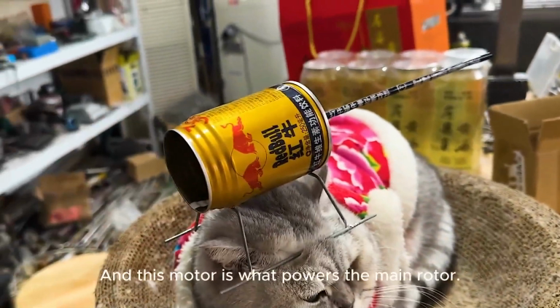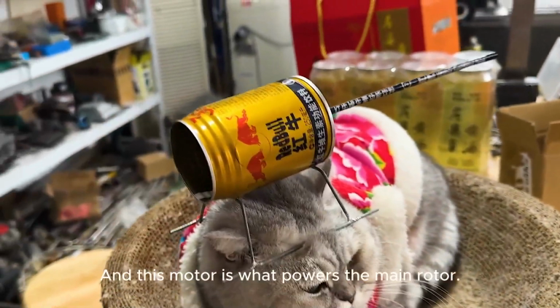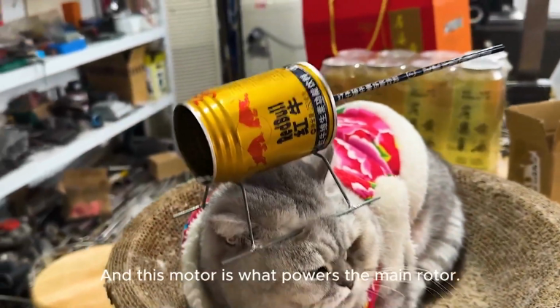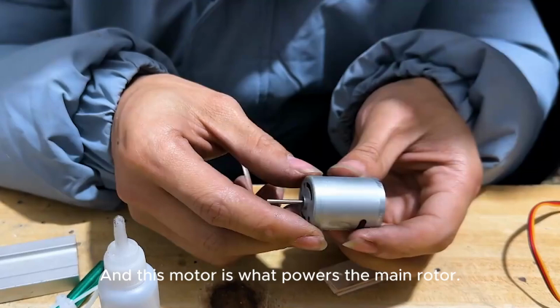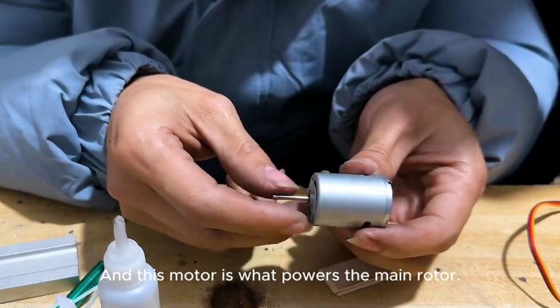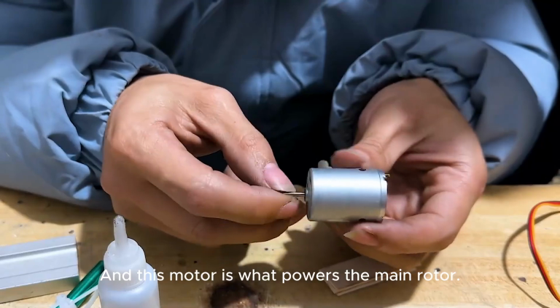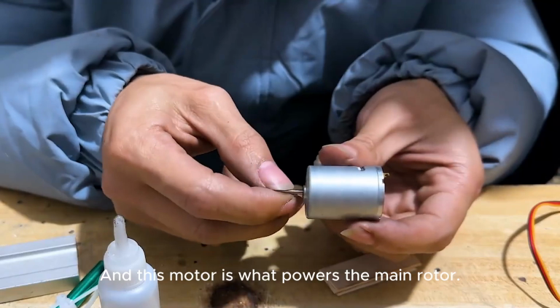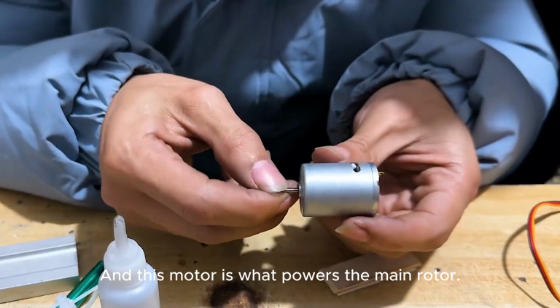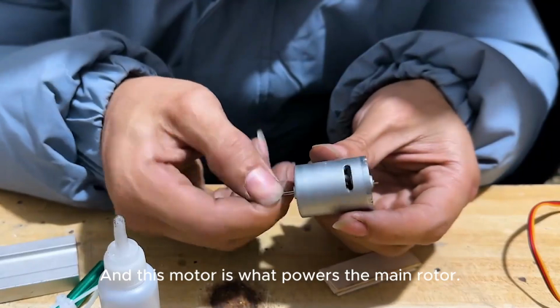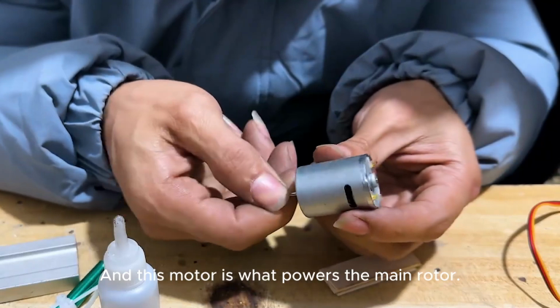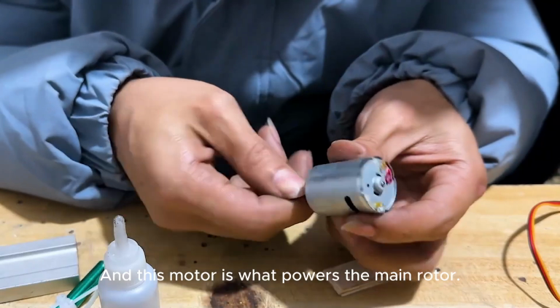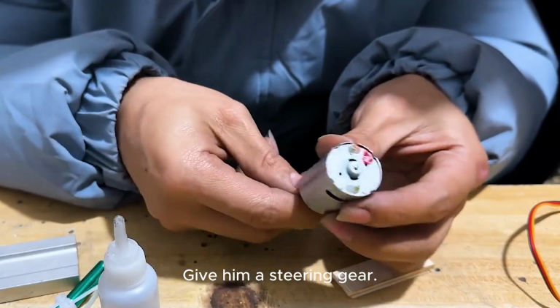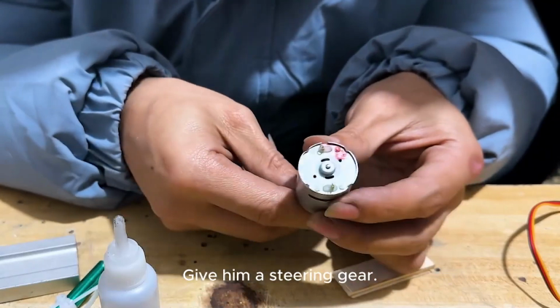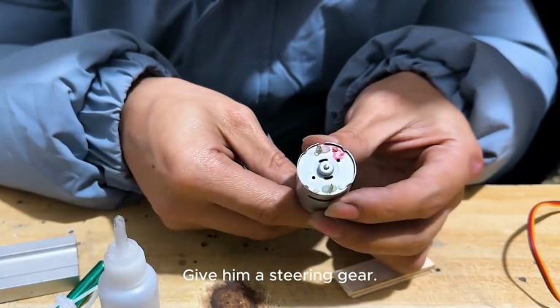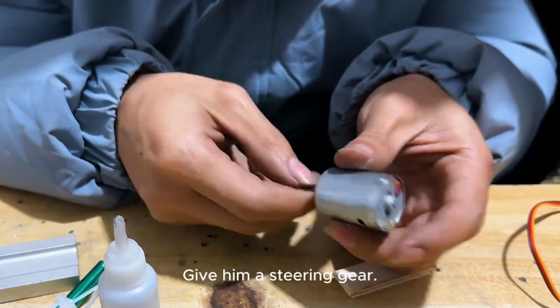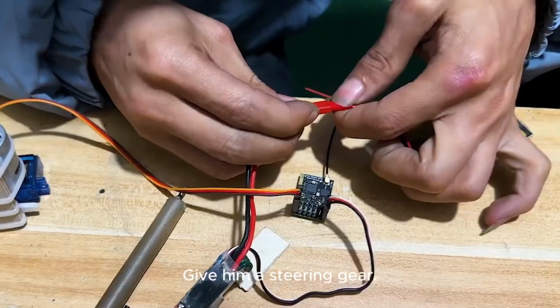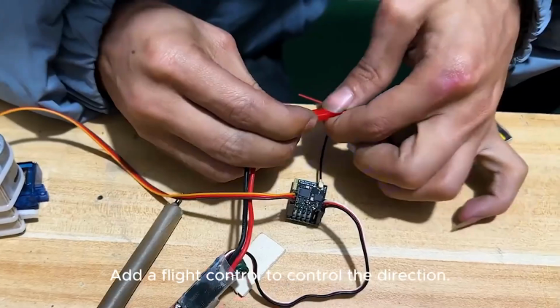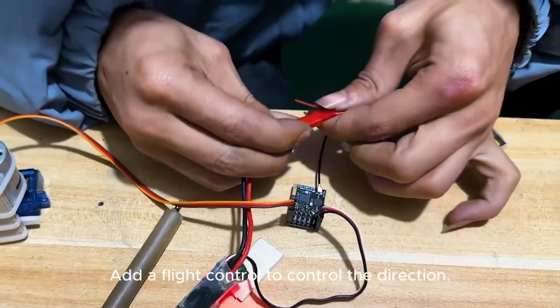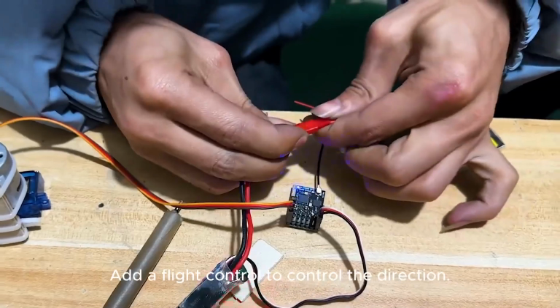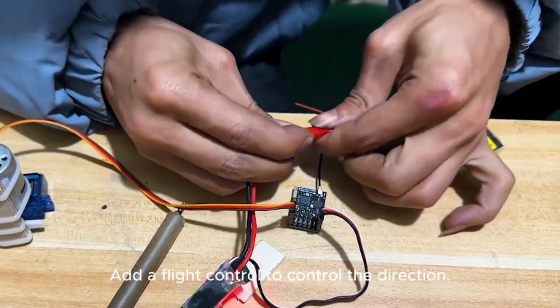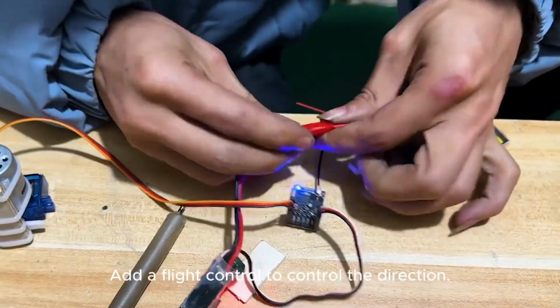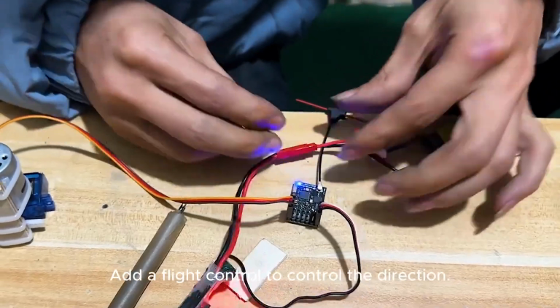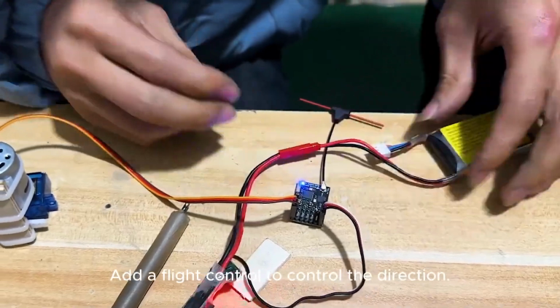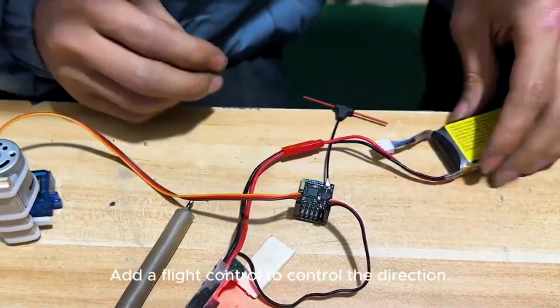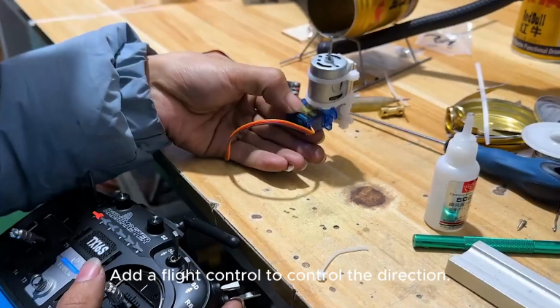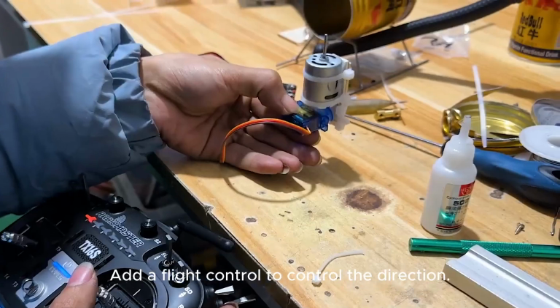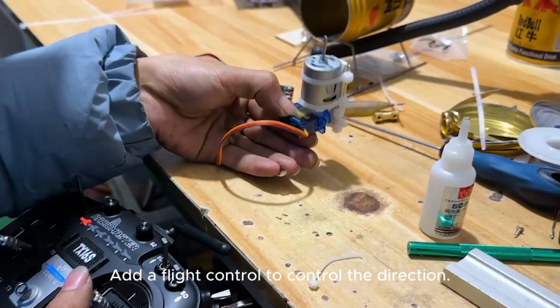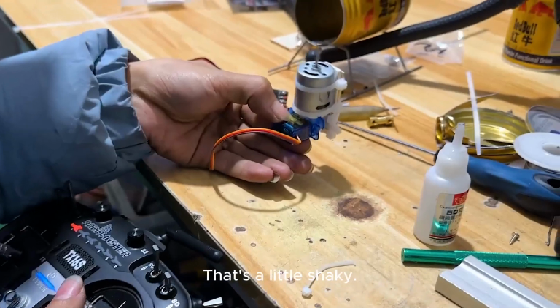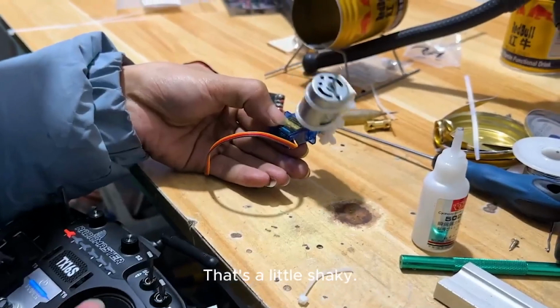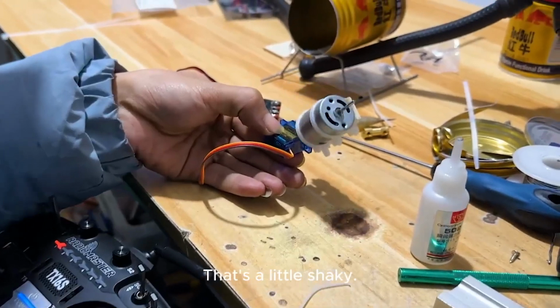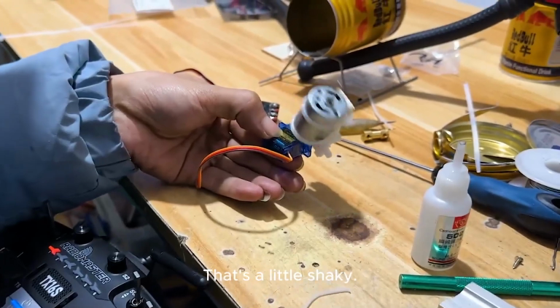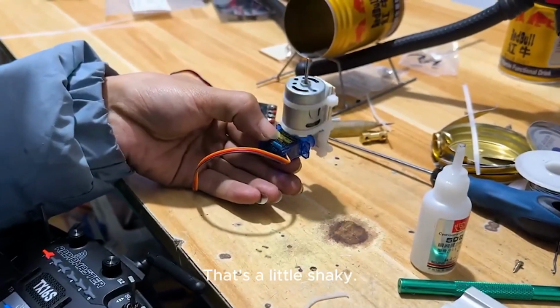This motor is what powers the main rotor. Give it a steering gear and add a flight controller to control the direction. That's a little shaky.